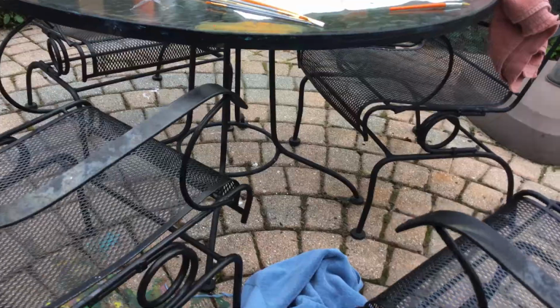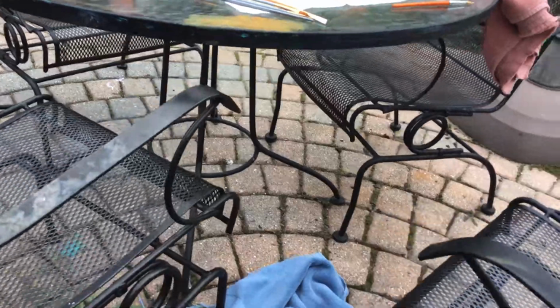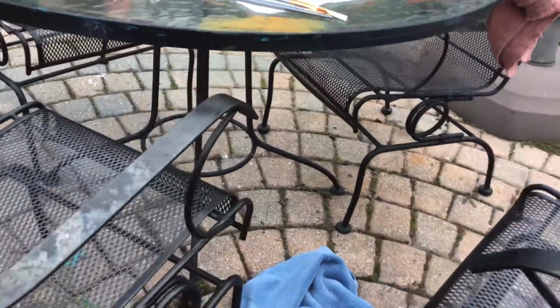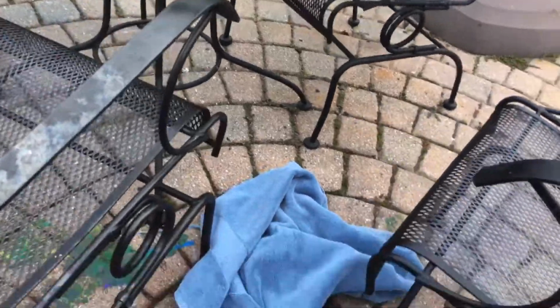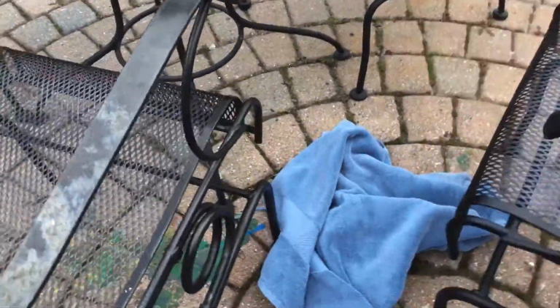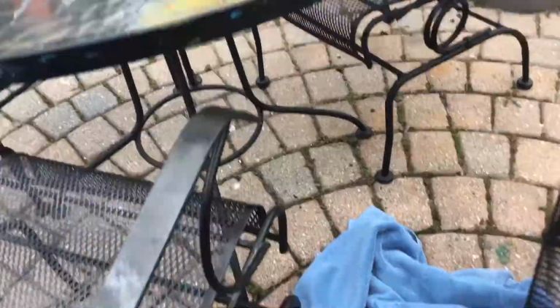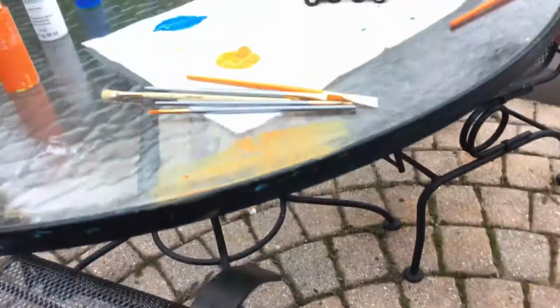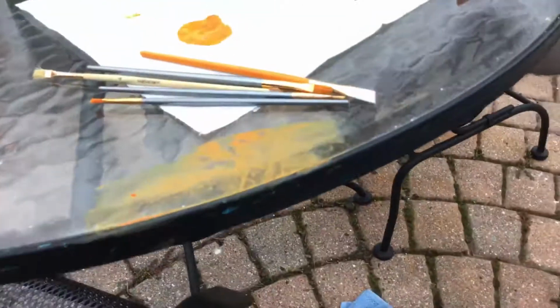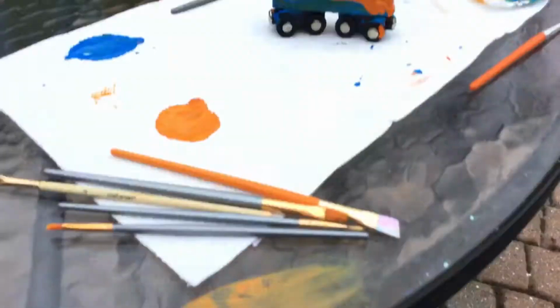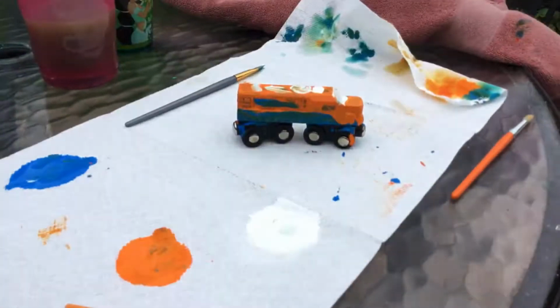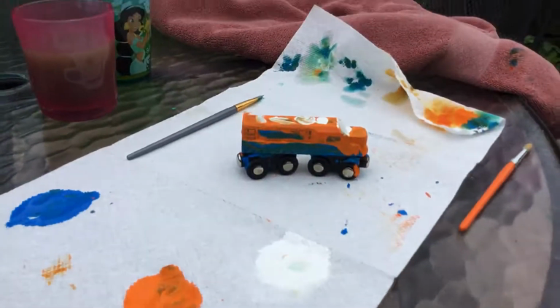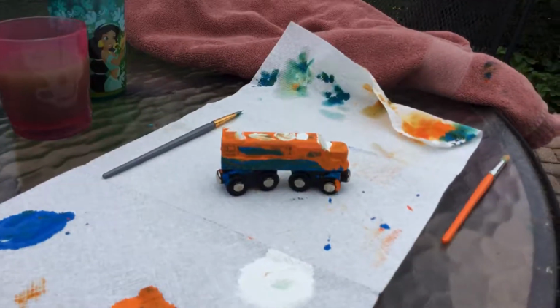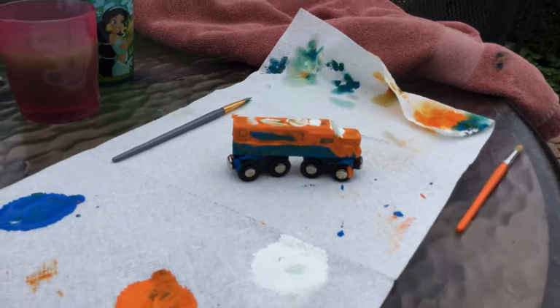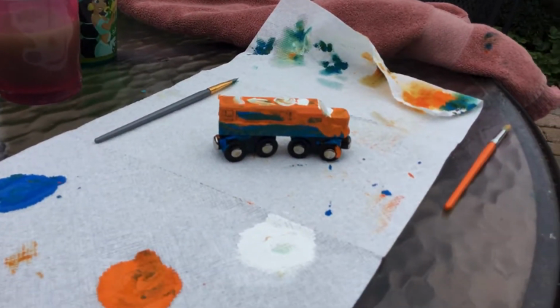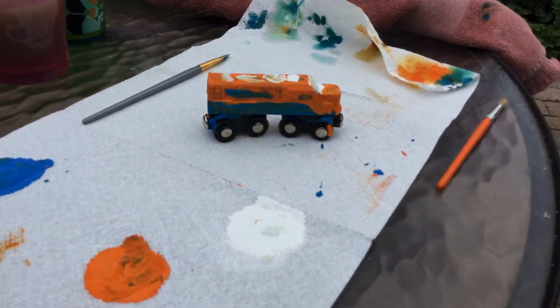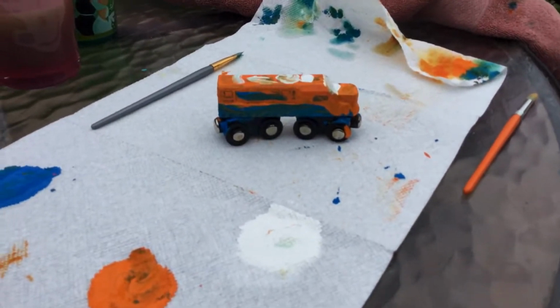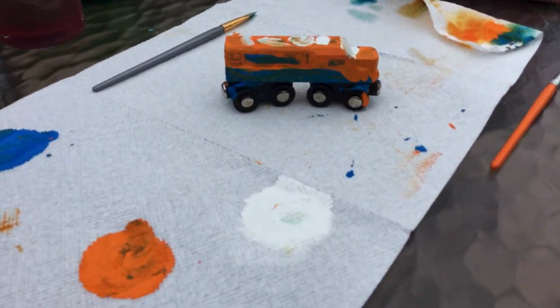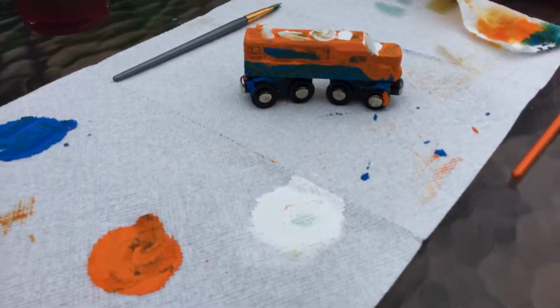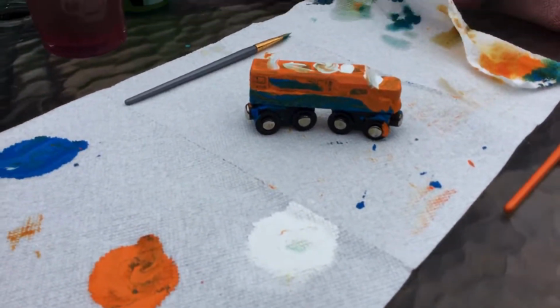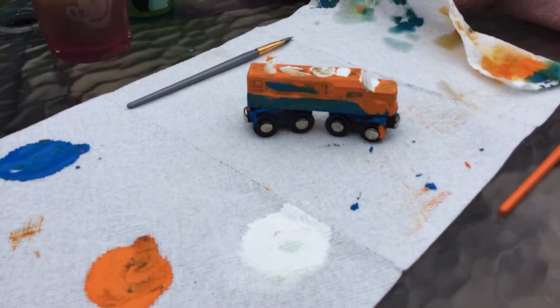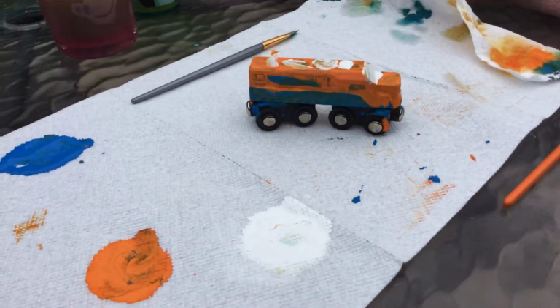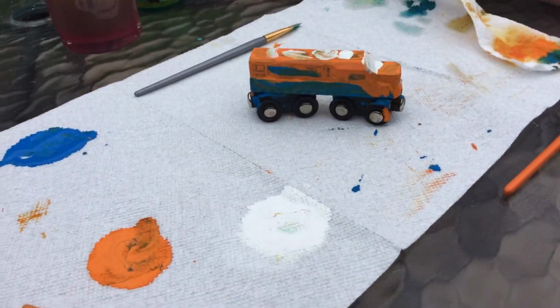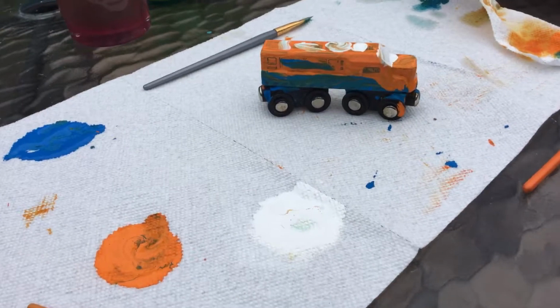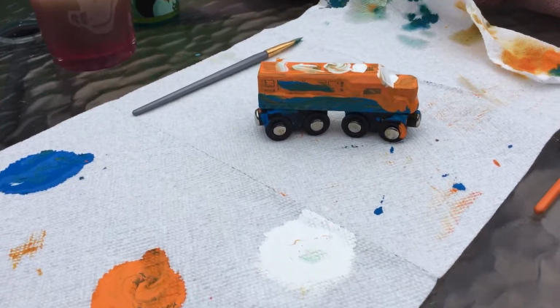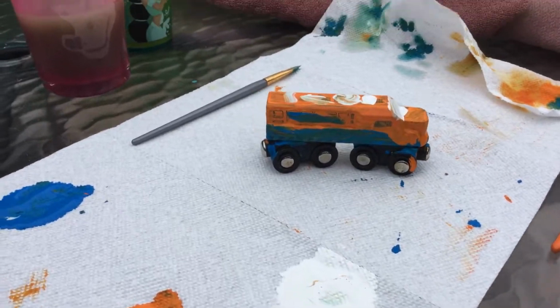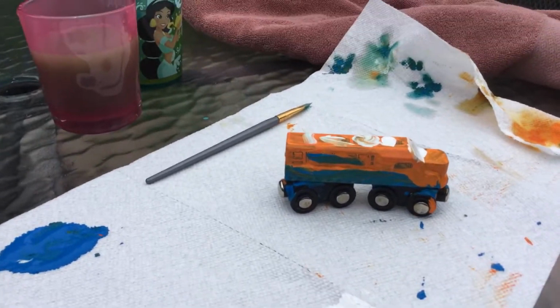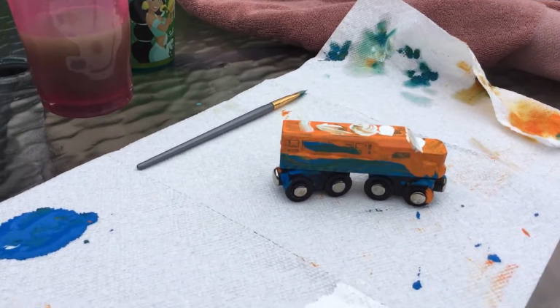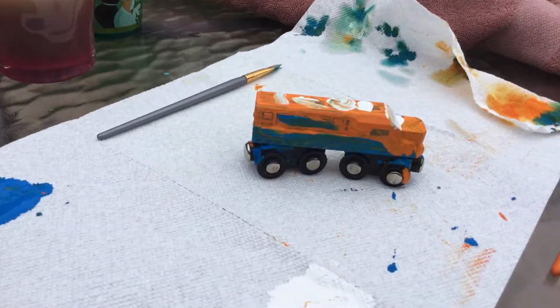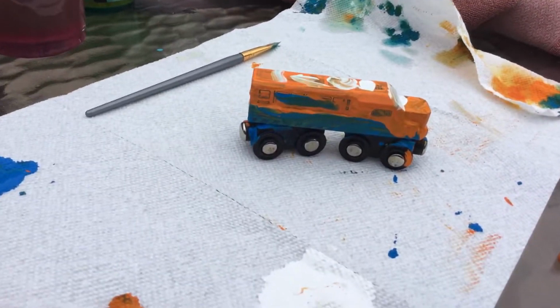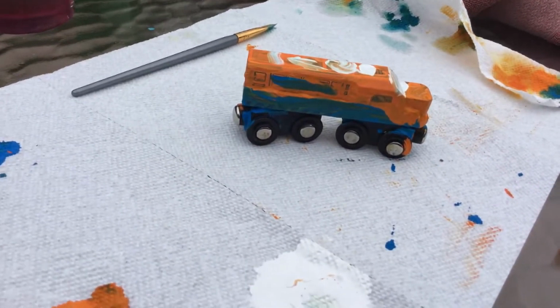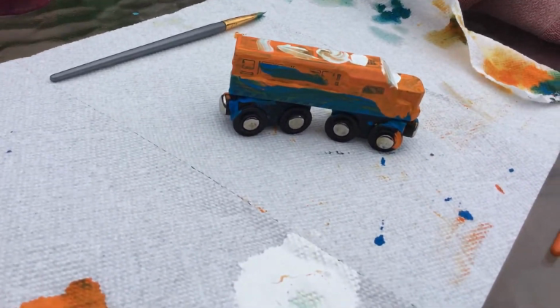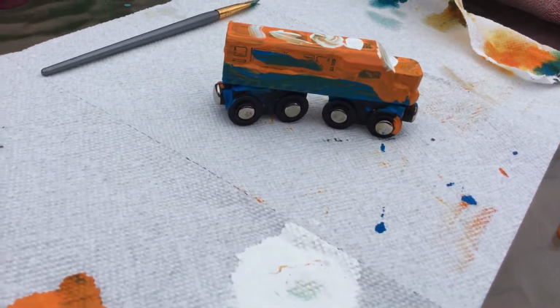Hey guys, I have a surprise for you. I painted an S1071. It's pretty good.